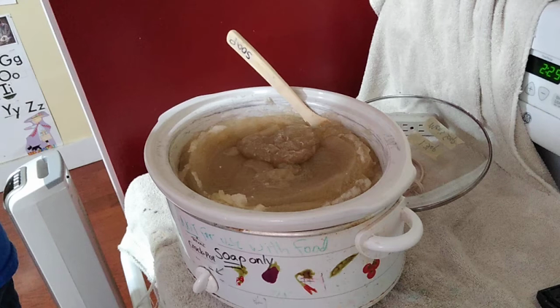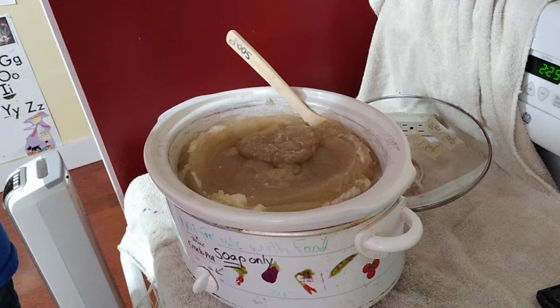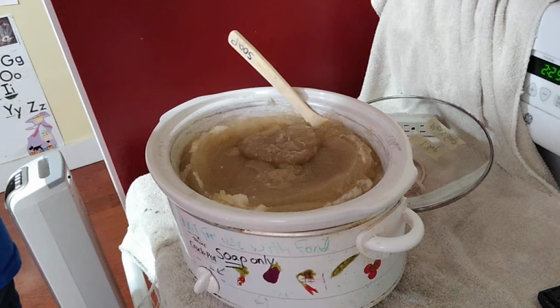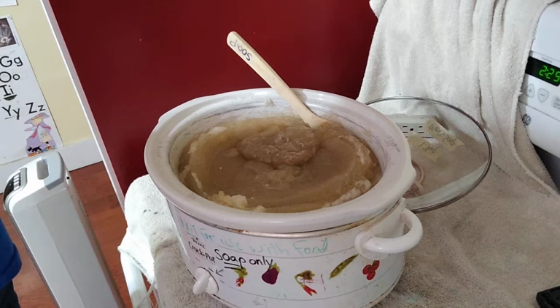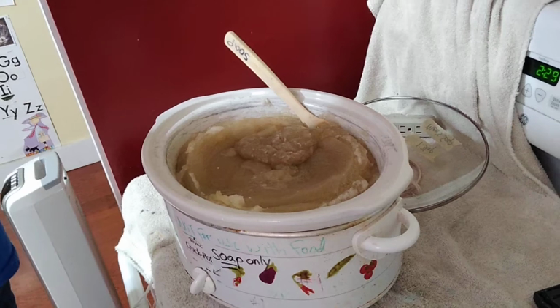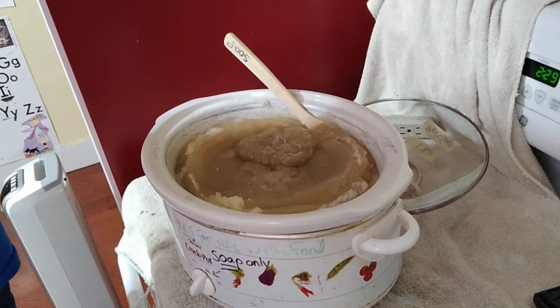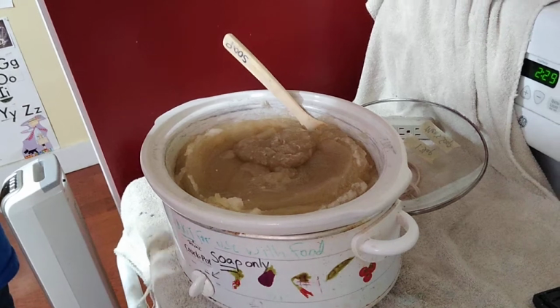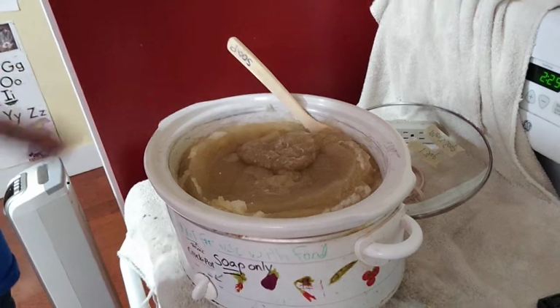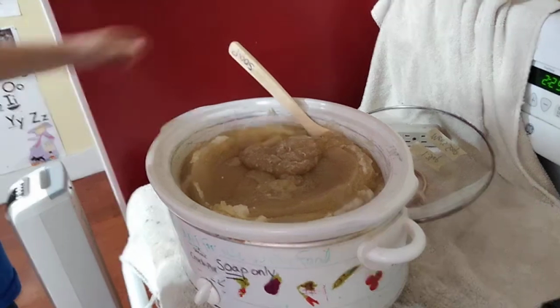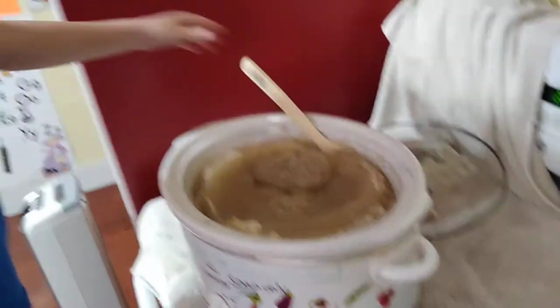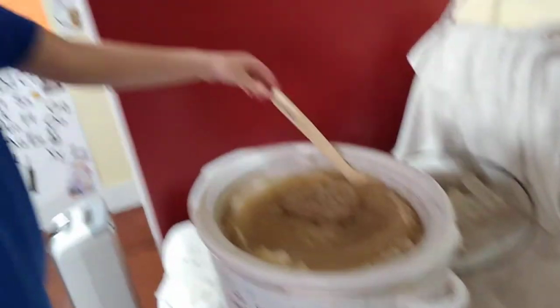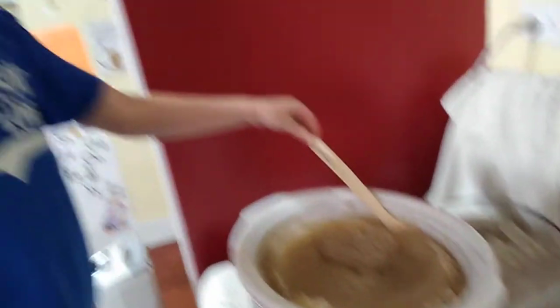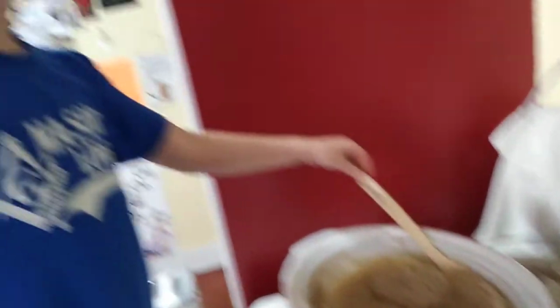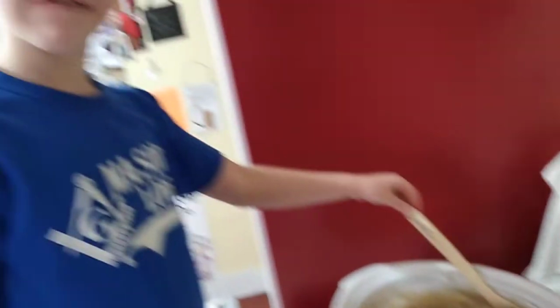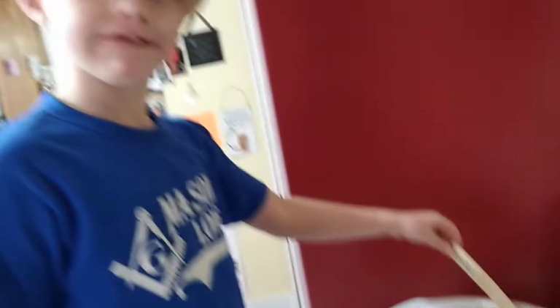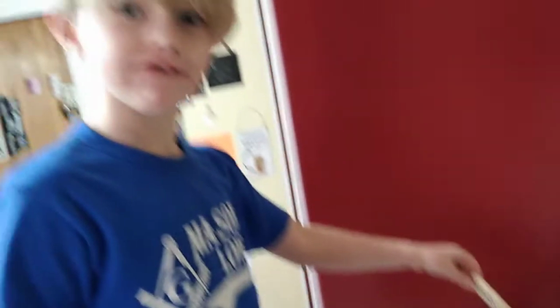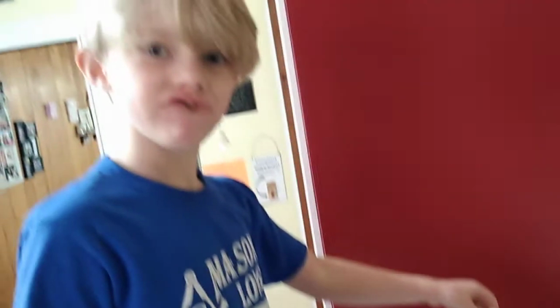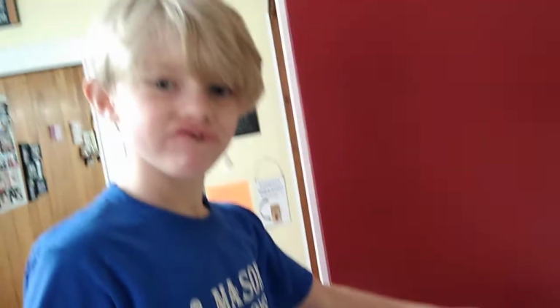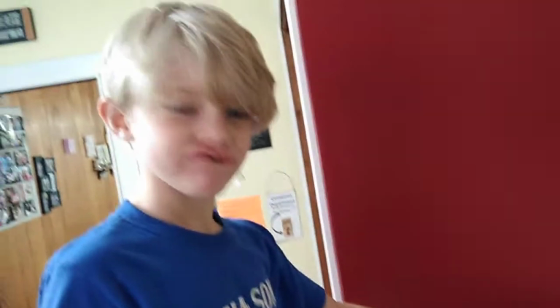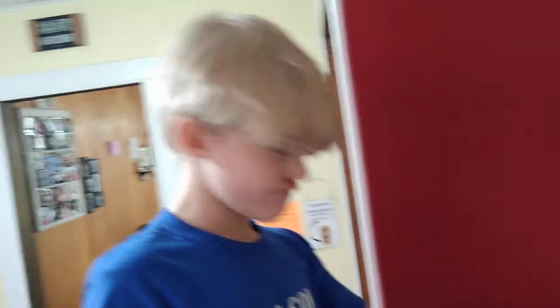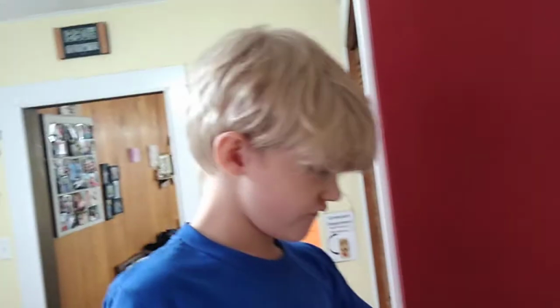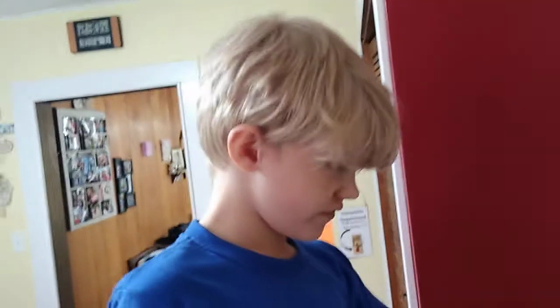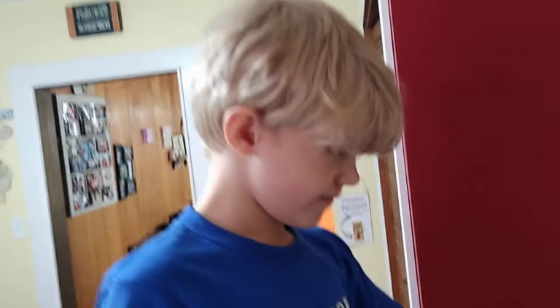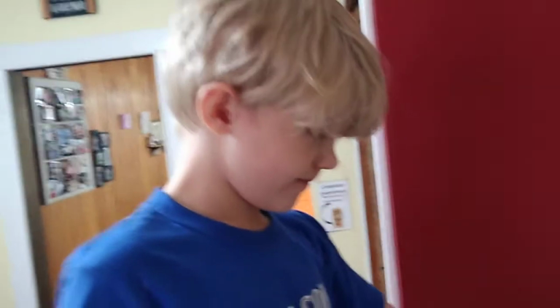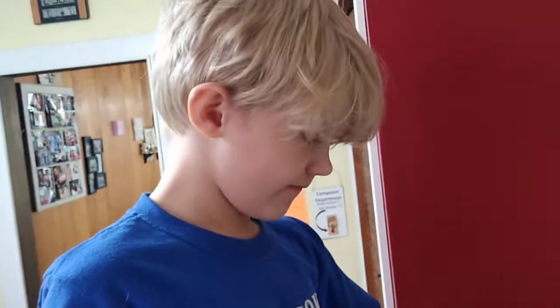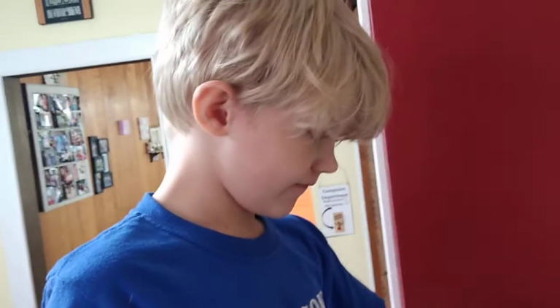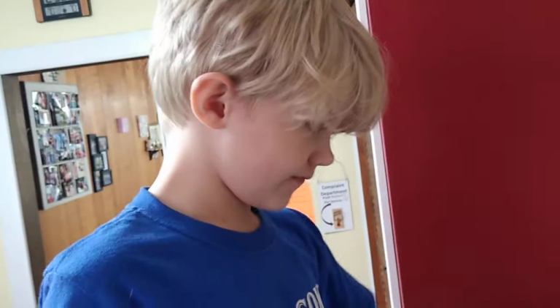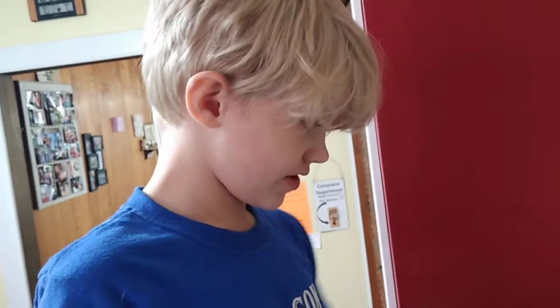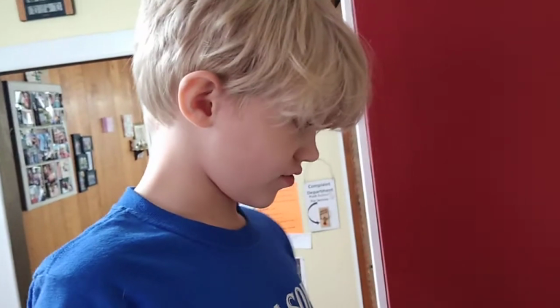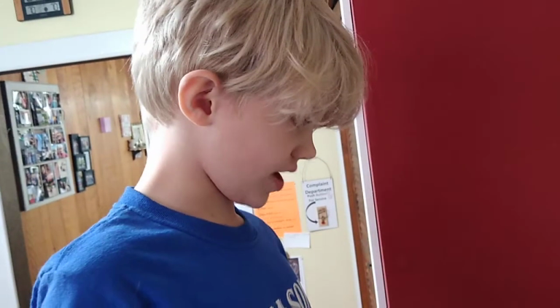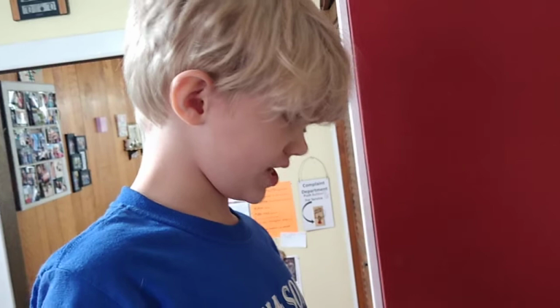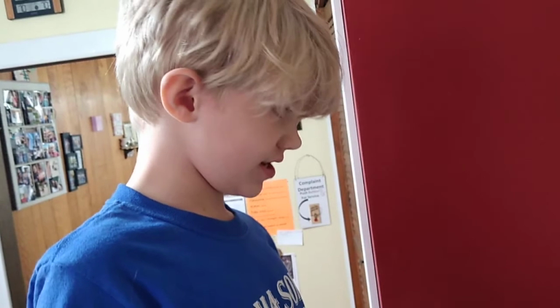Happy Saturday. Today is bath day. What's your name? Creighton.